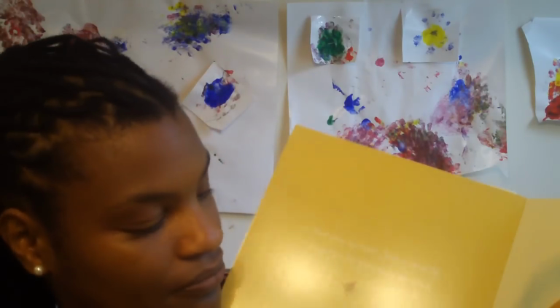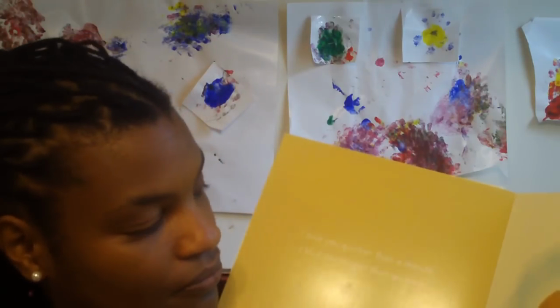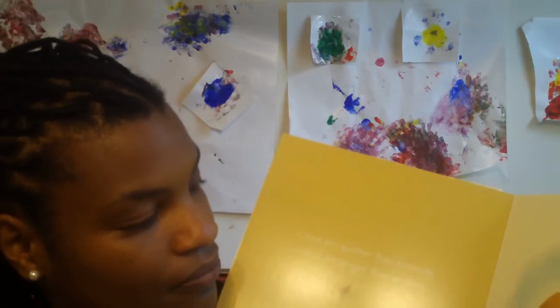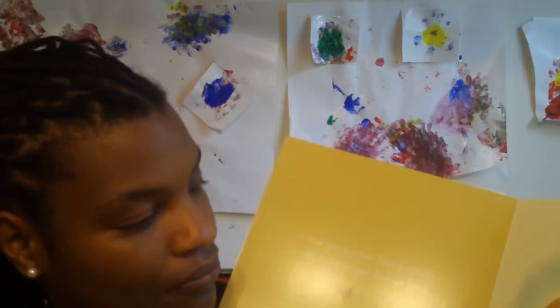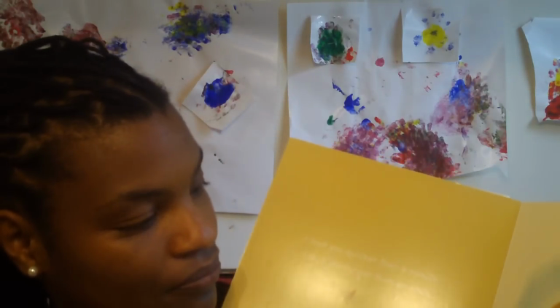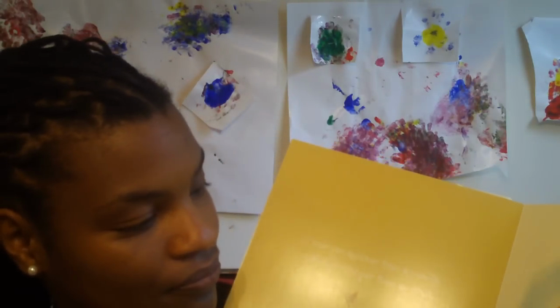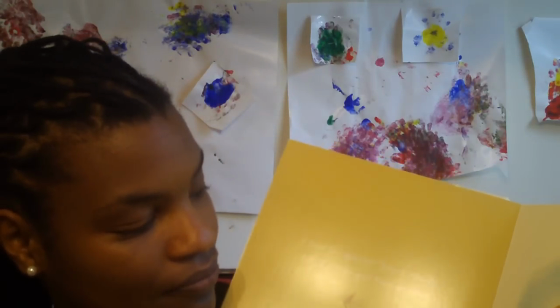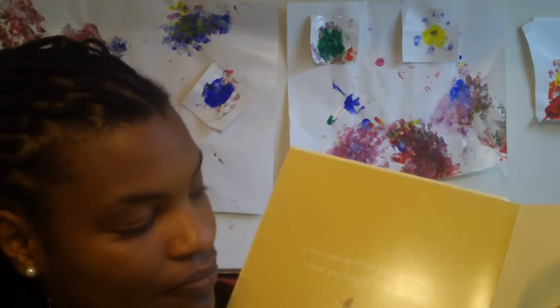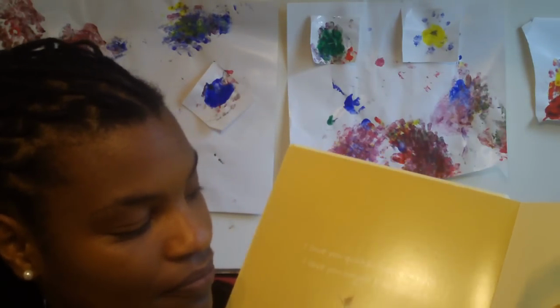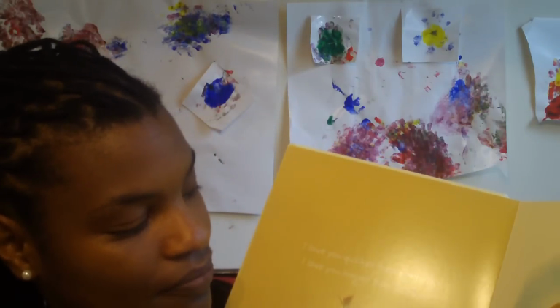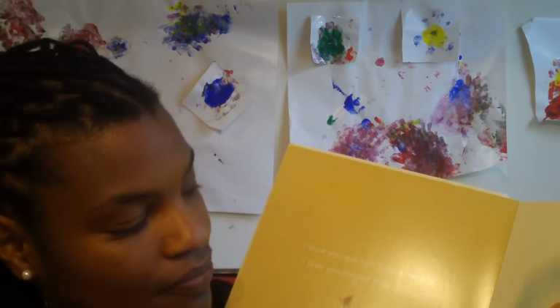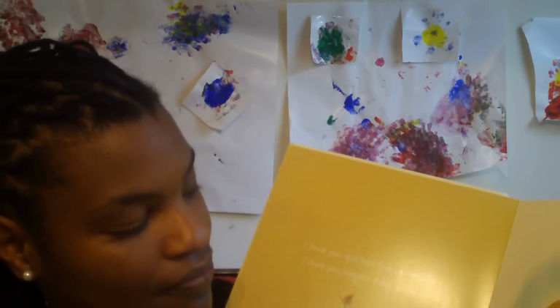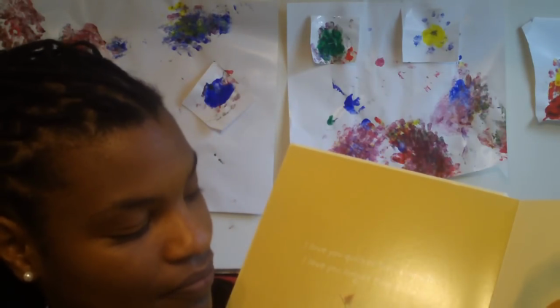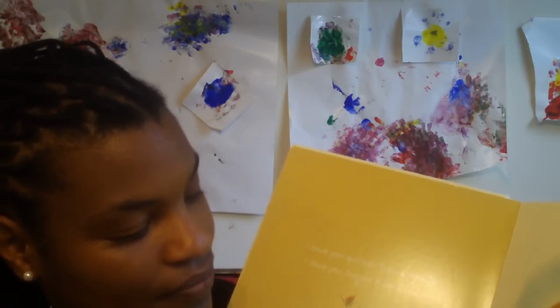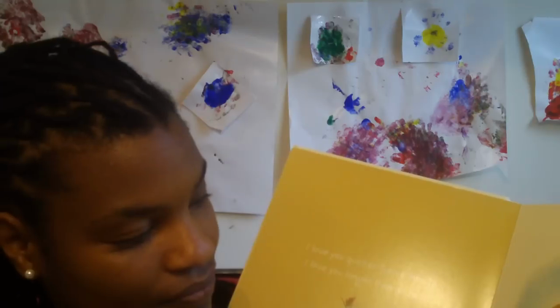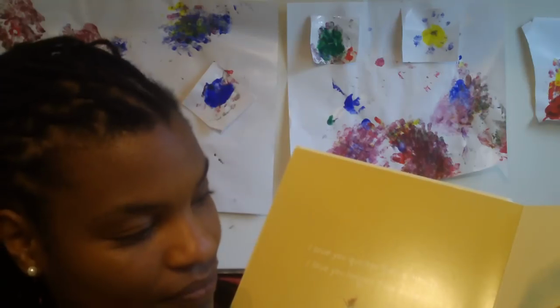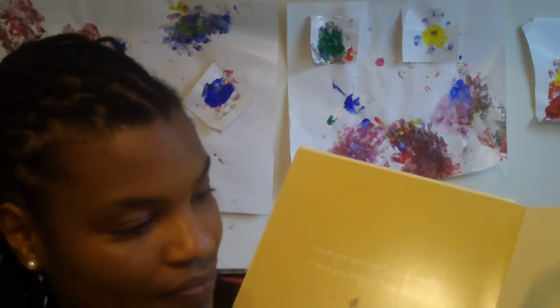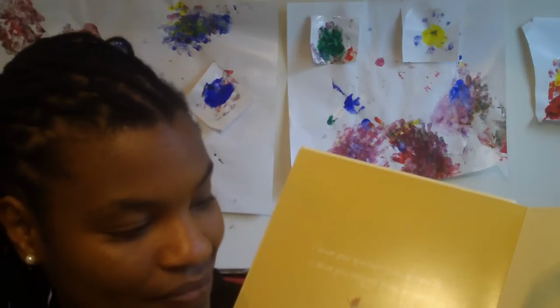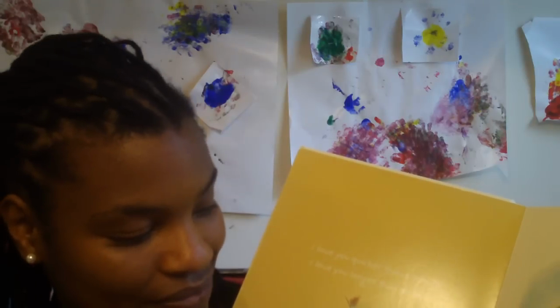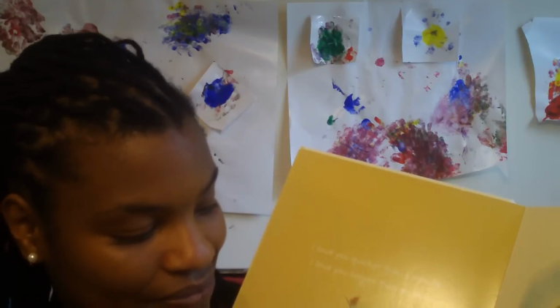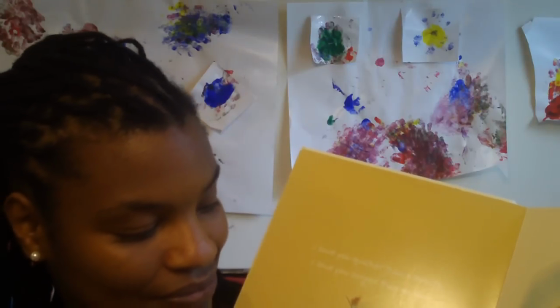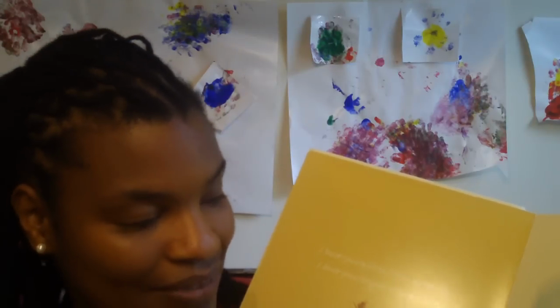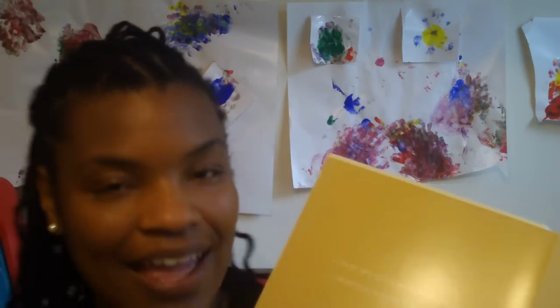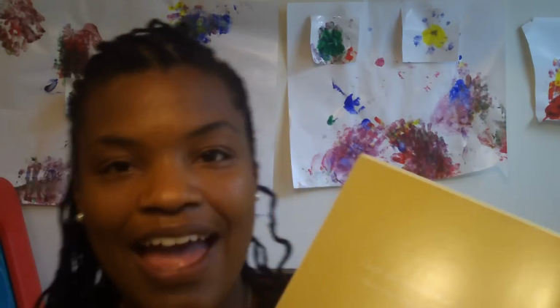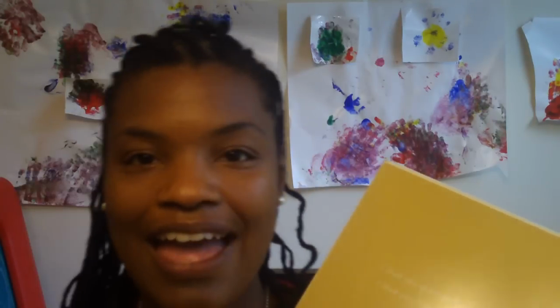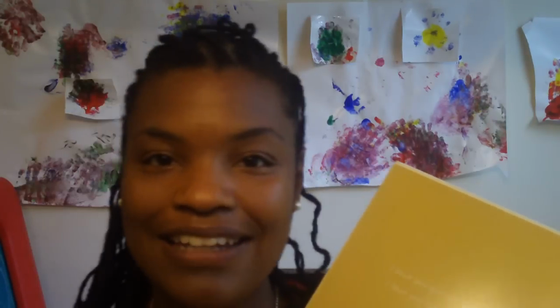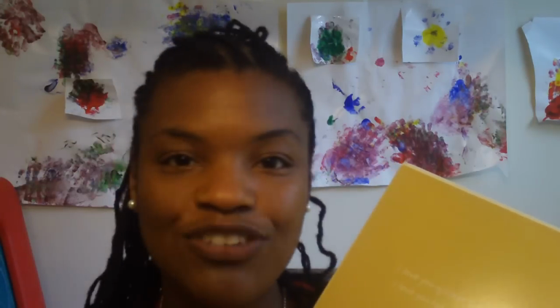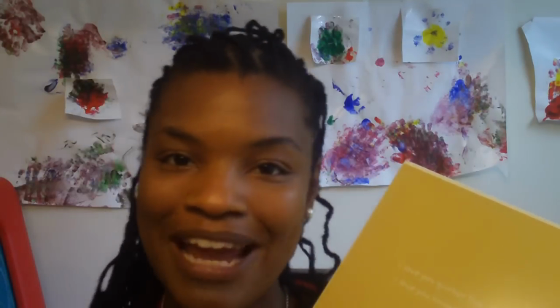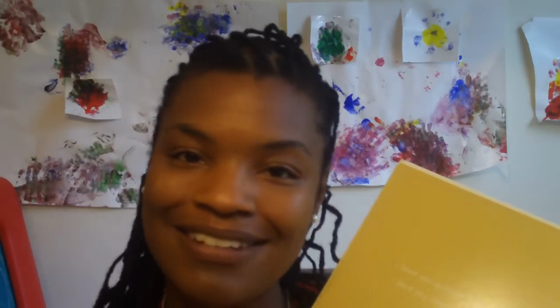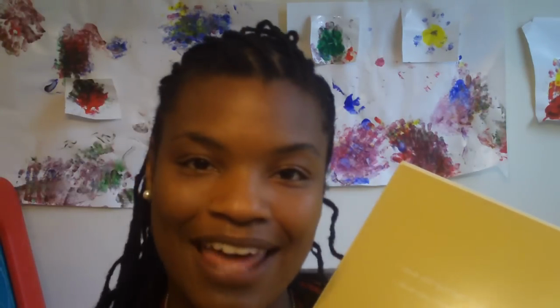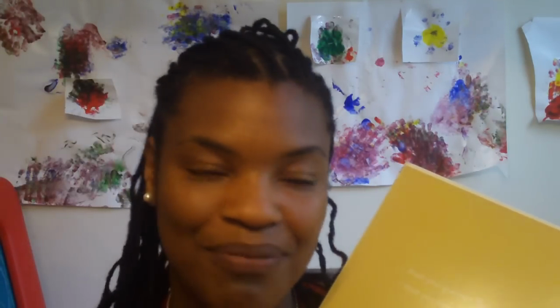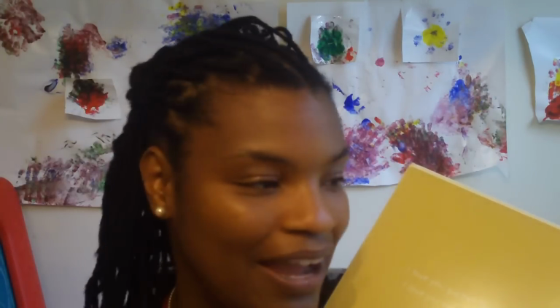I love you quicker than a minute. I love you longer than an hour. And each page is that way.